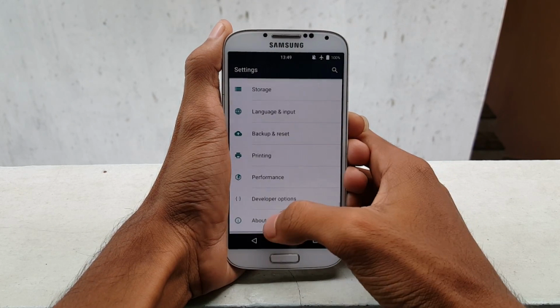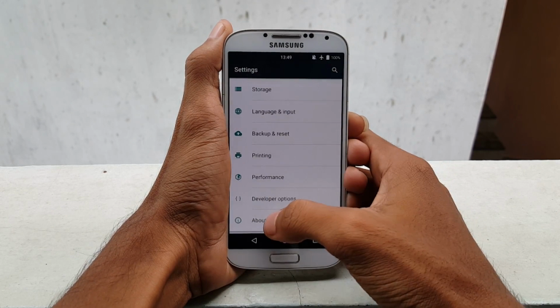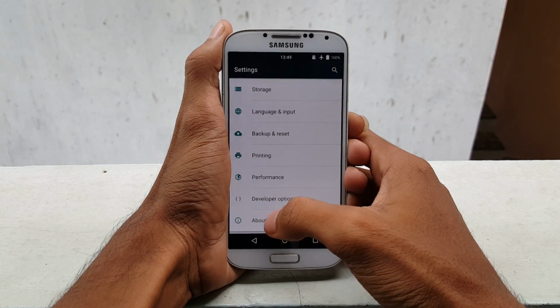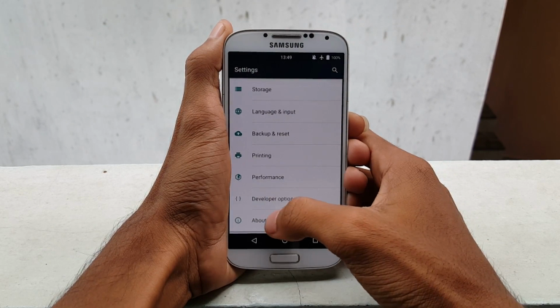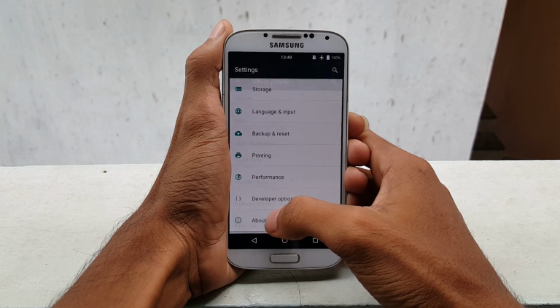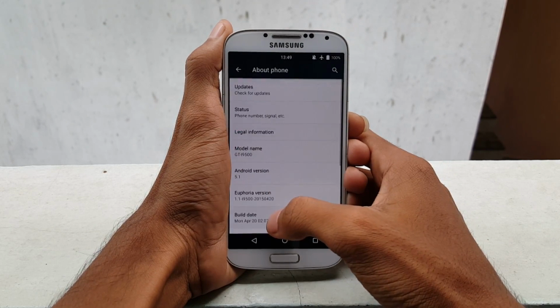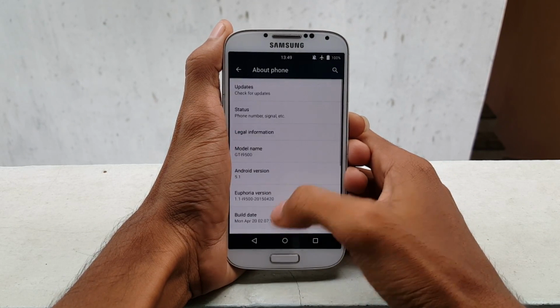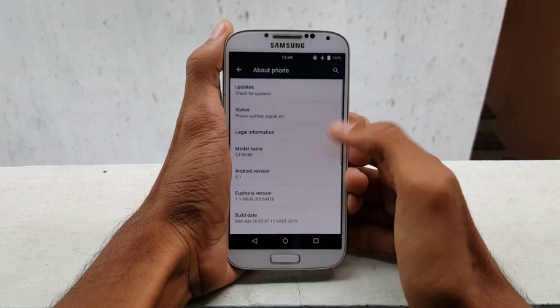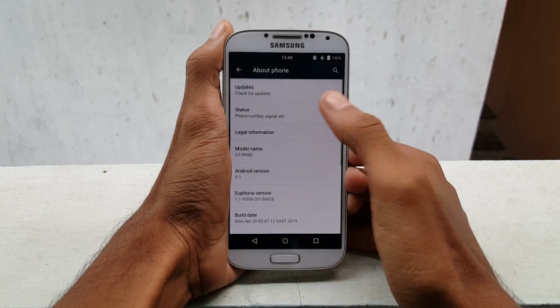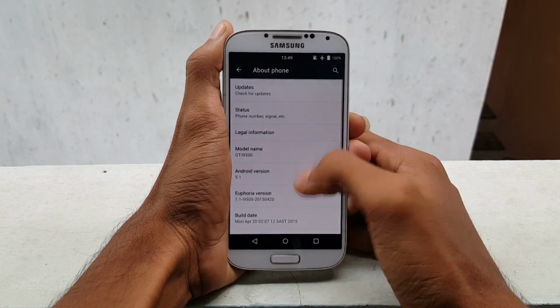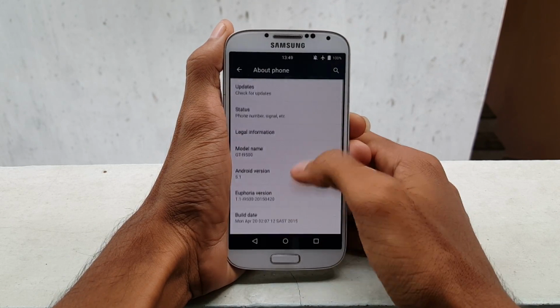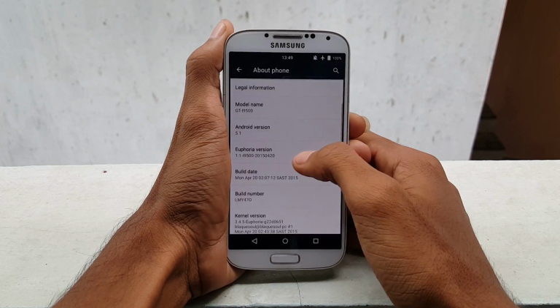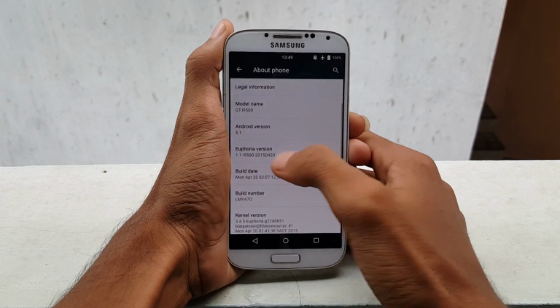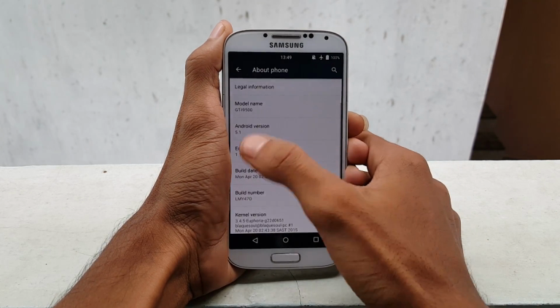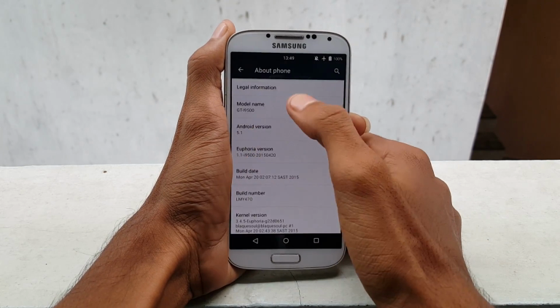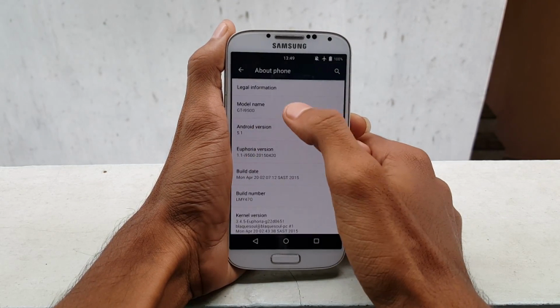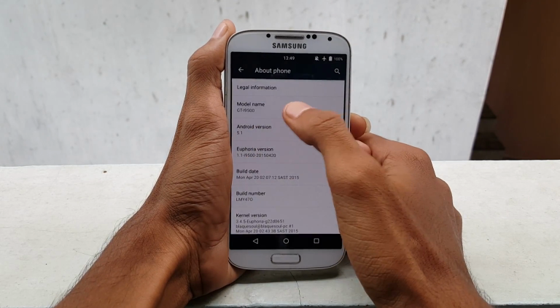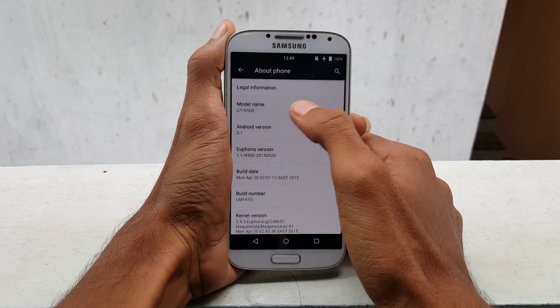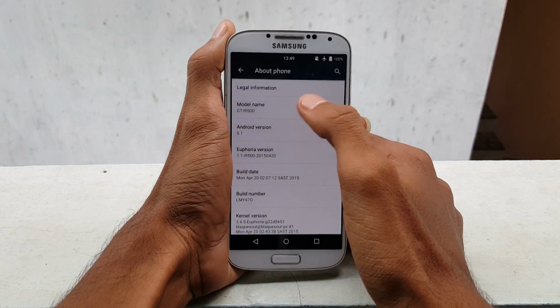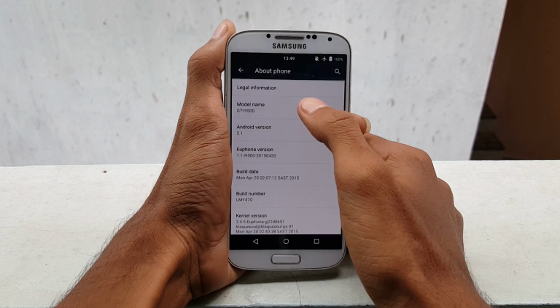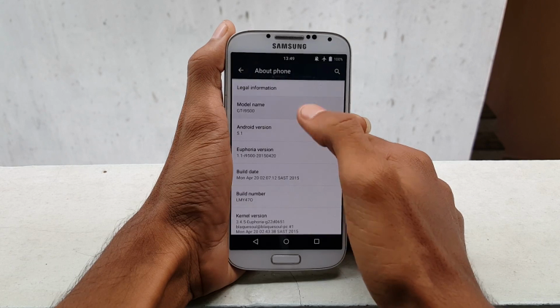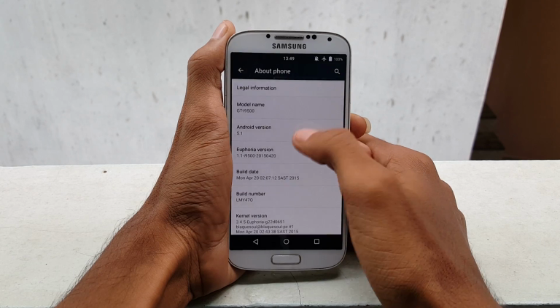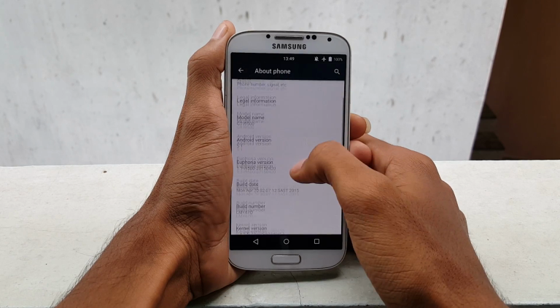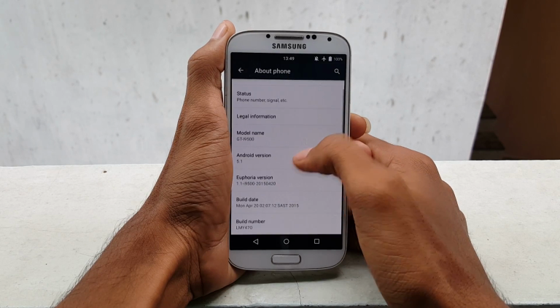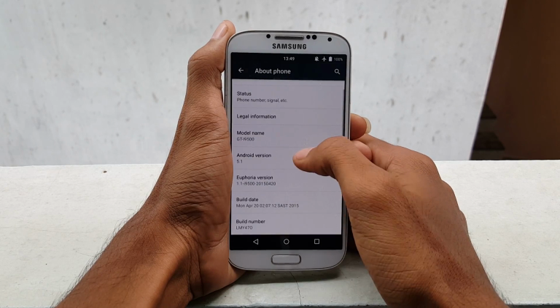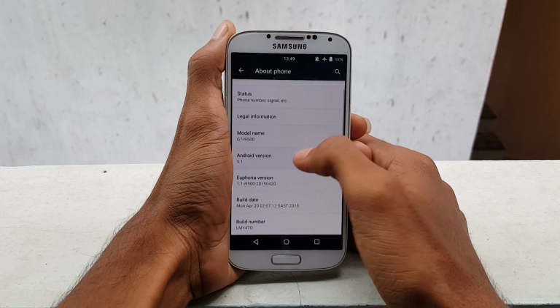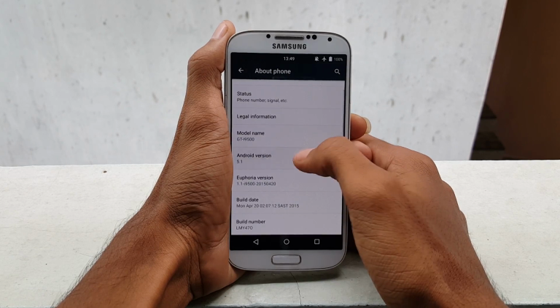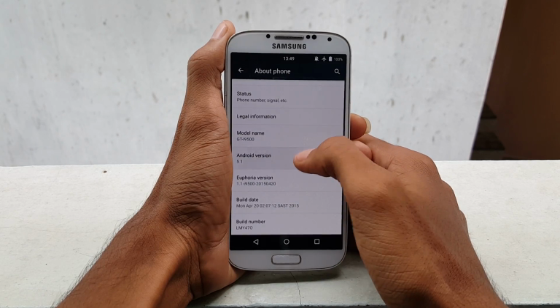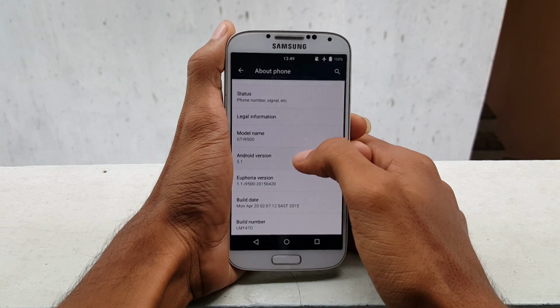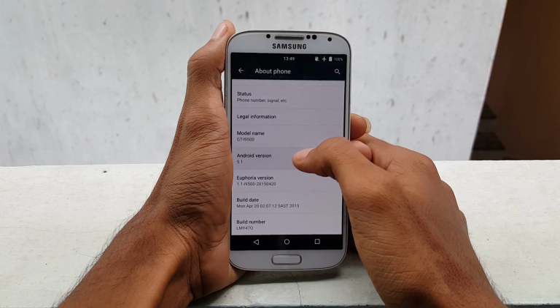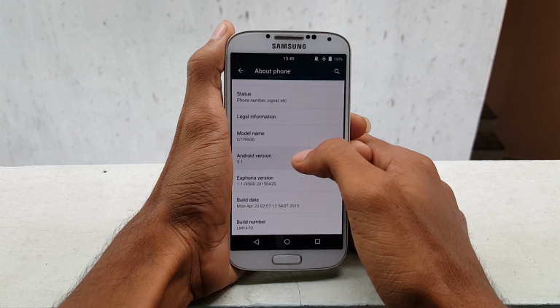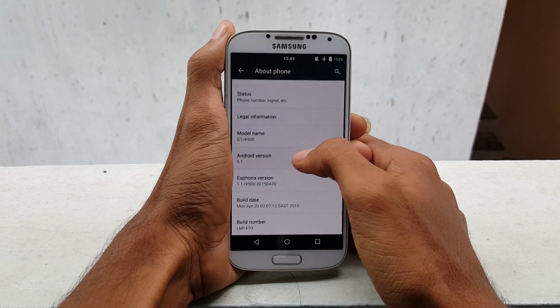You can find the download link in the description as well. Once you see it, download and transfer it into your smartphone.